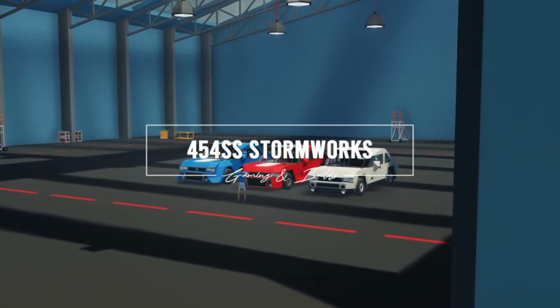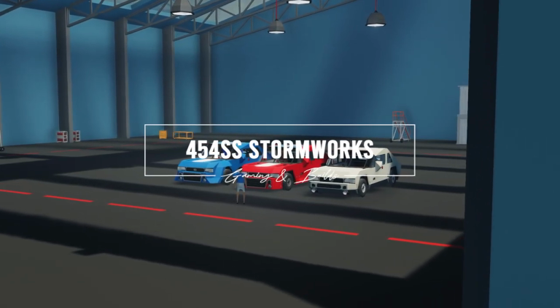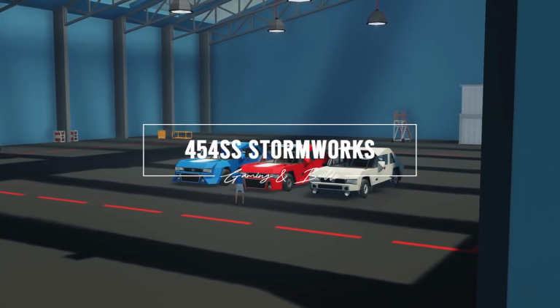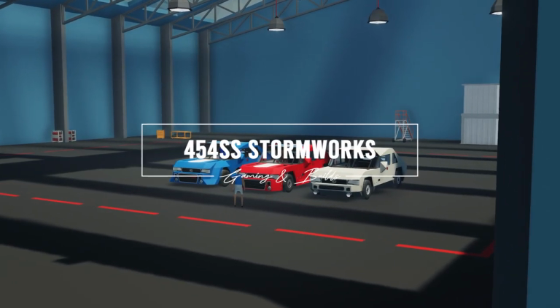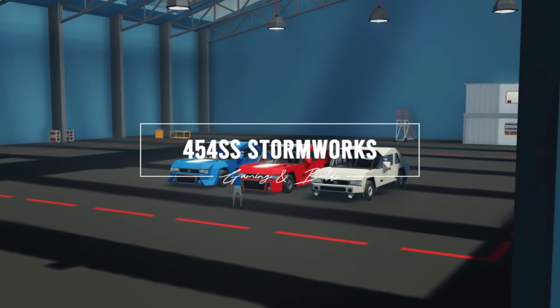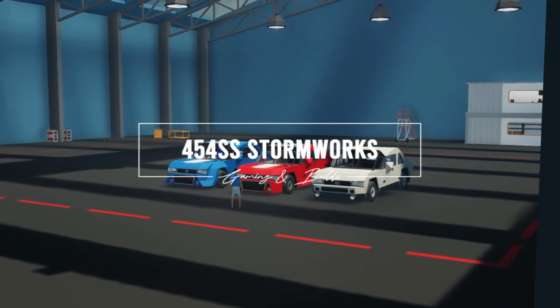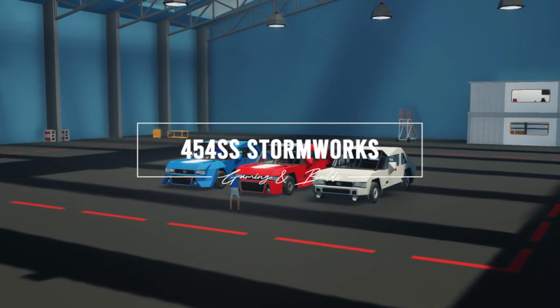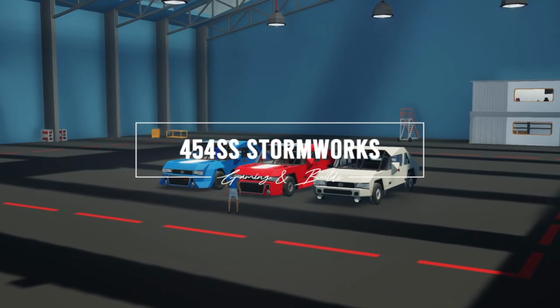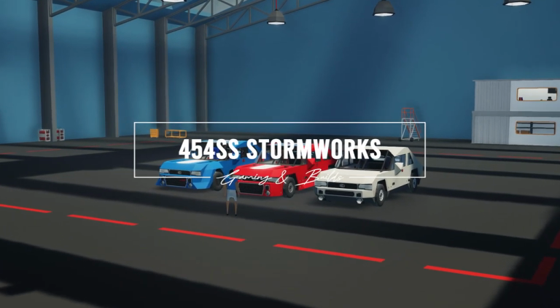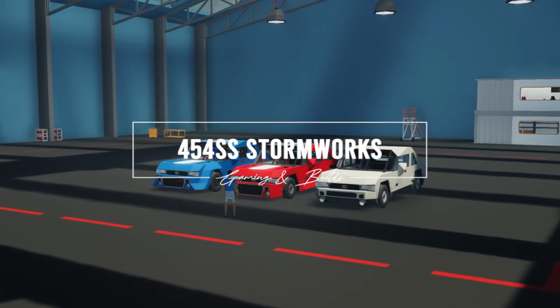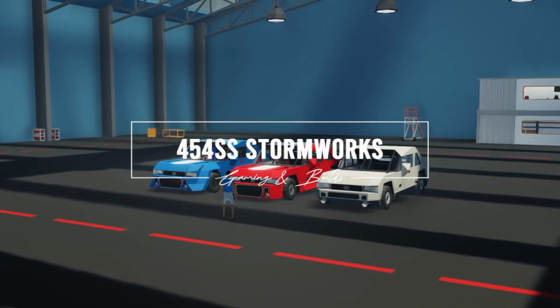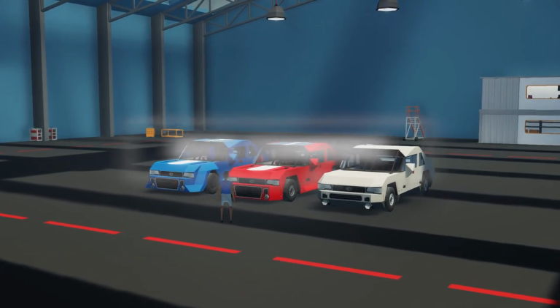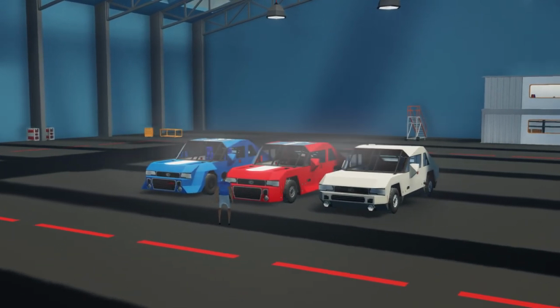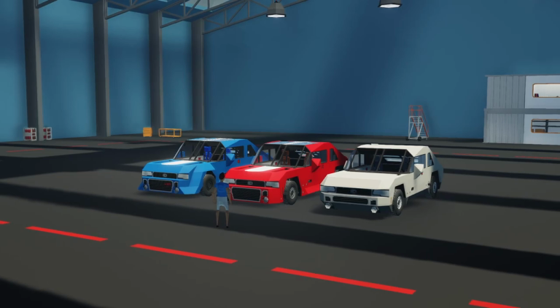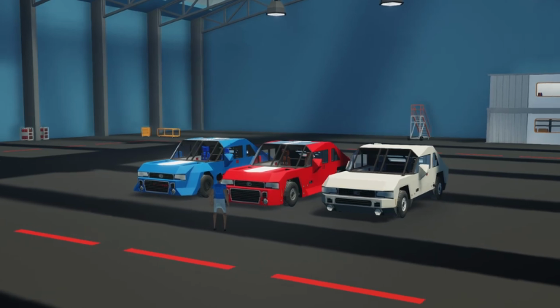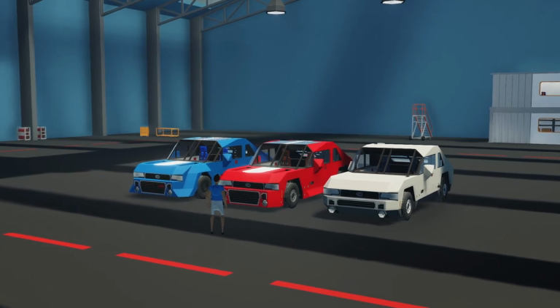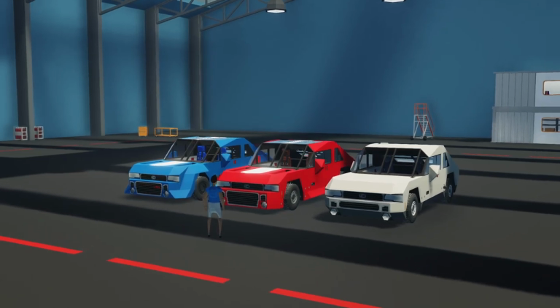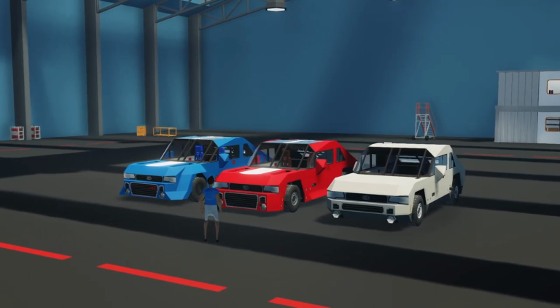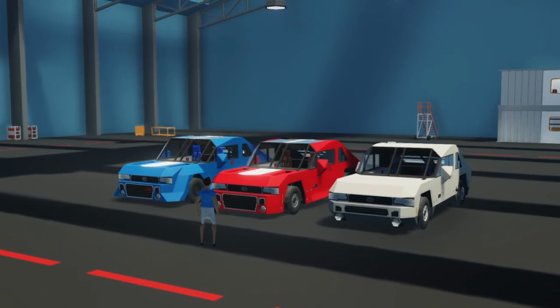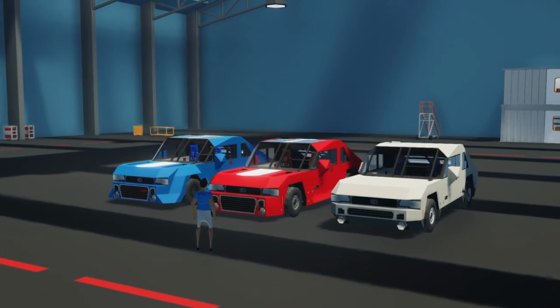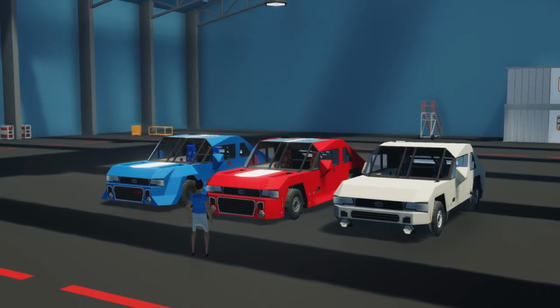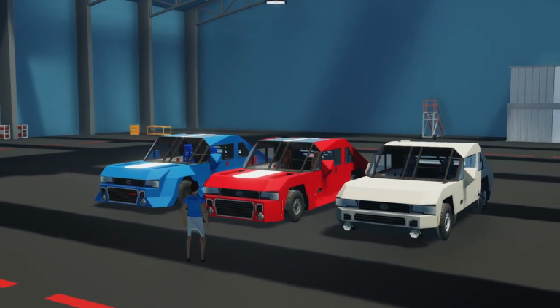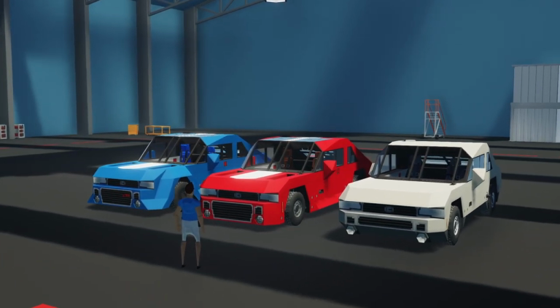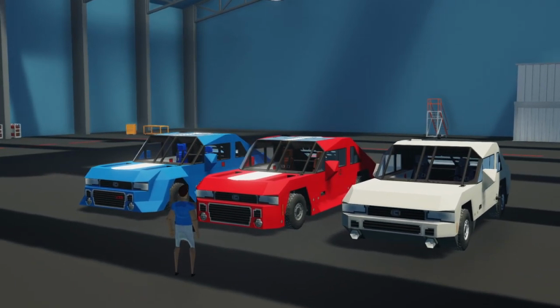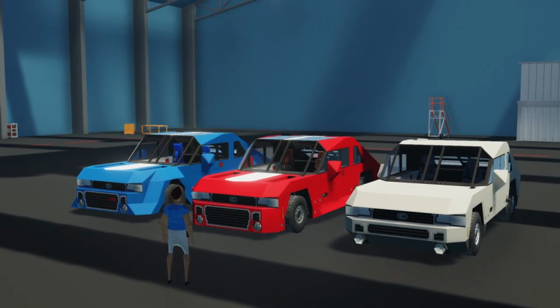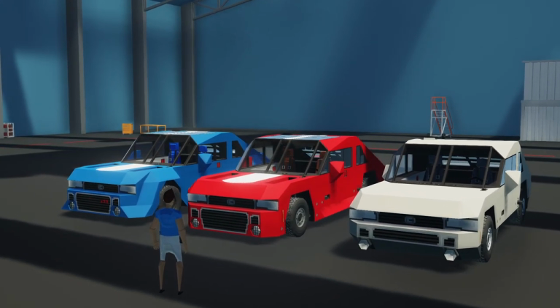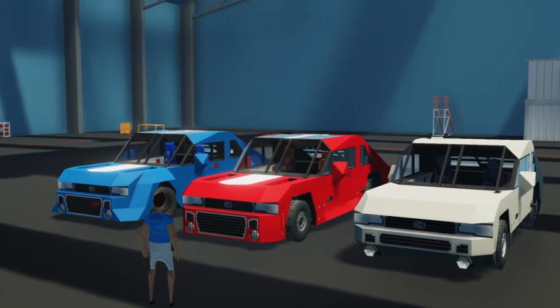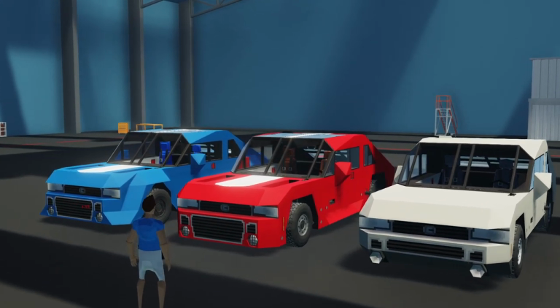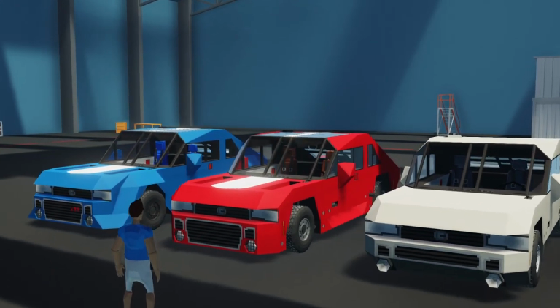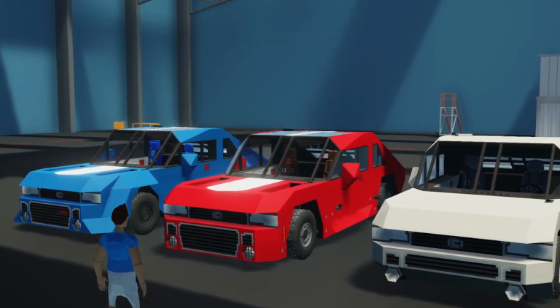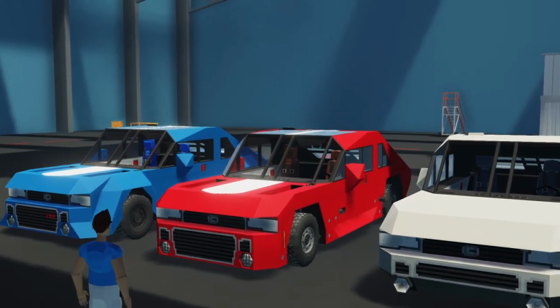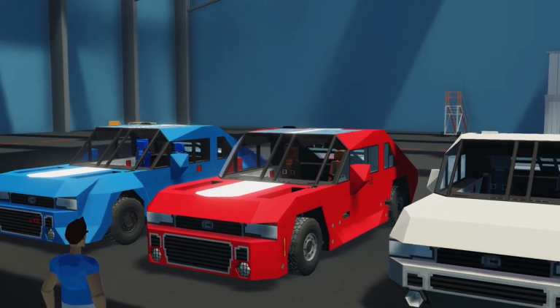Welcome! Today we're going to be showcasing the Buckelsteed V8 Coupe, some of its features, and take it for a little test drive.